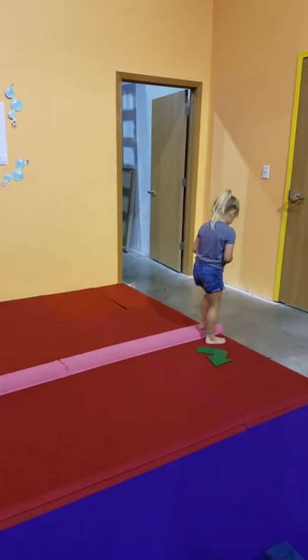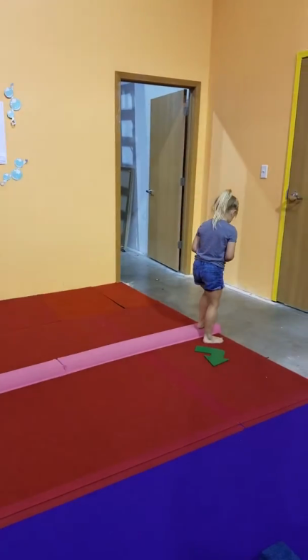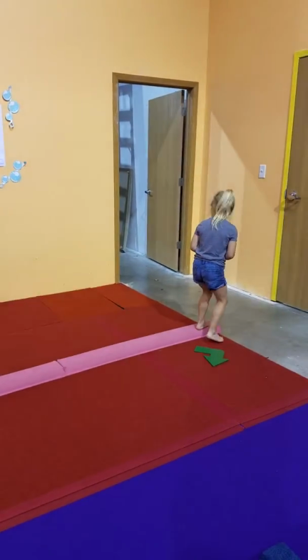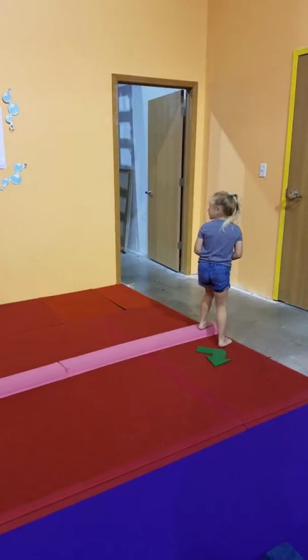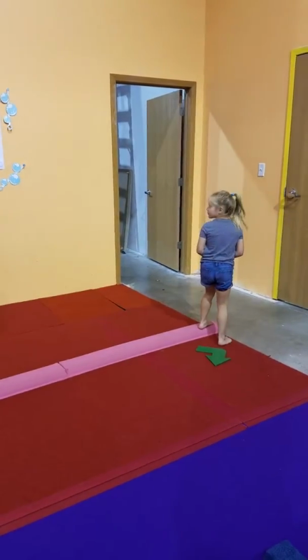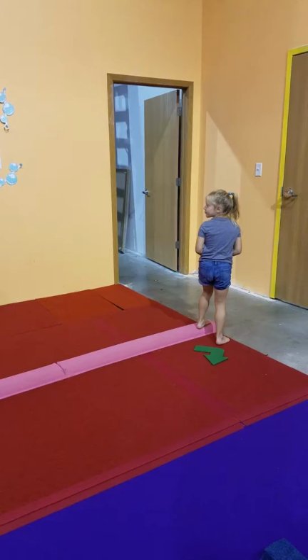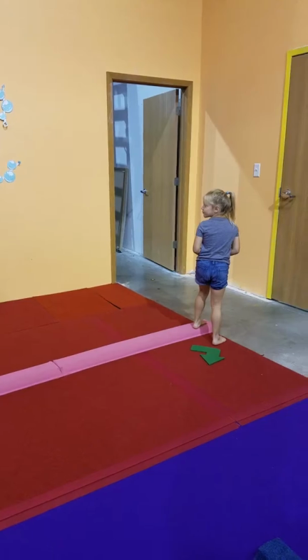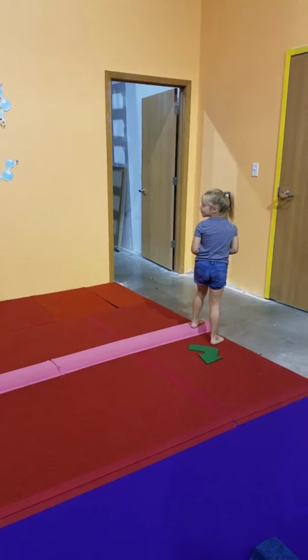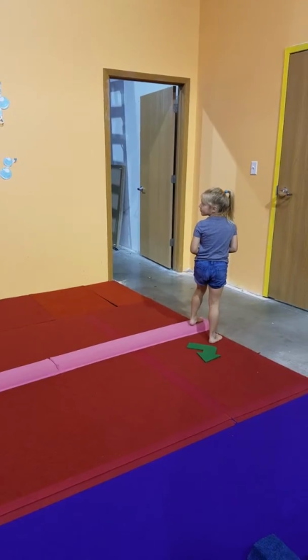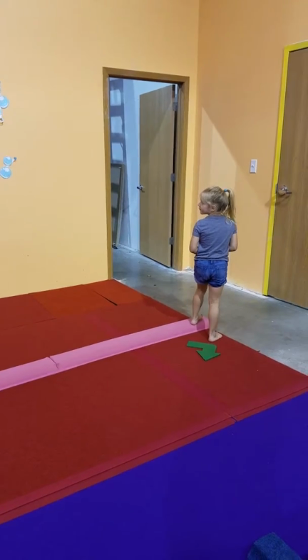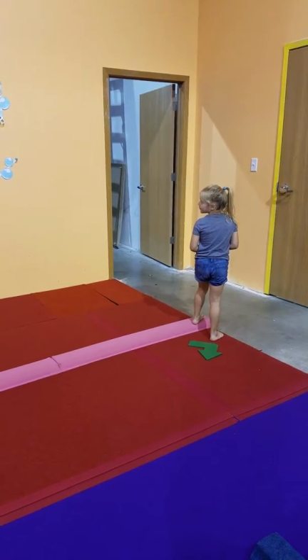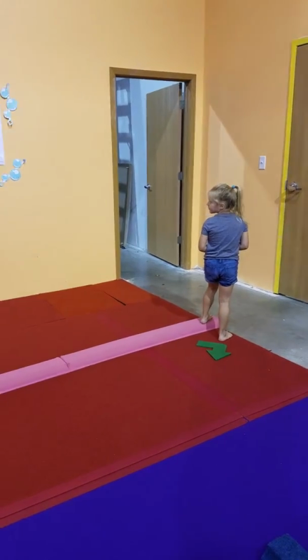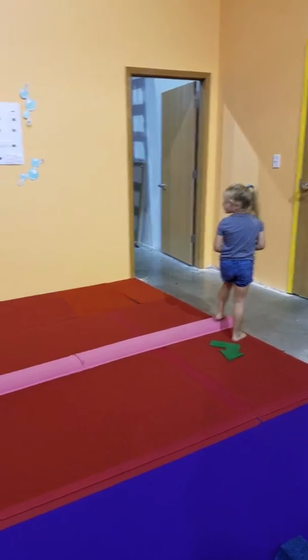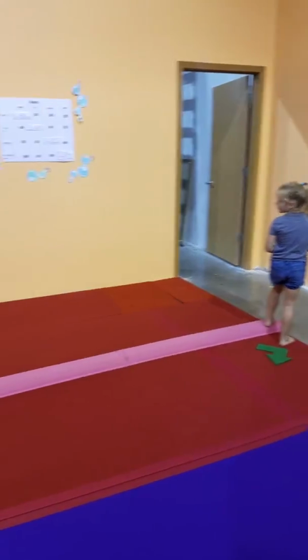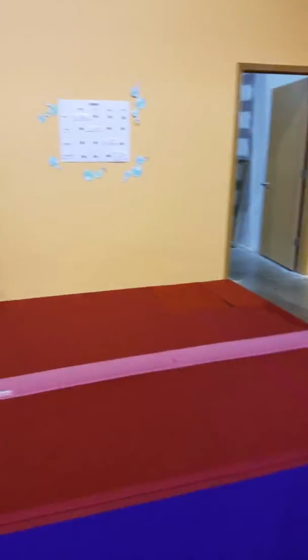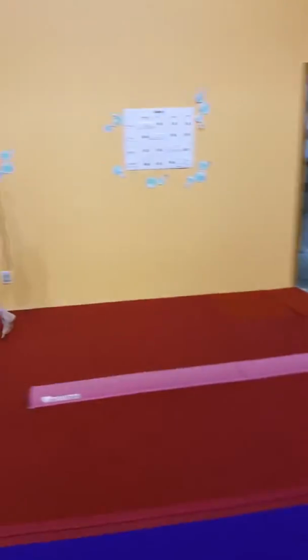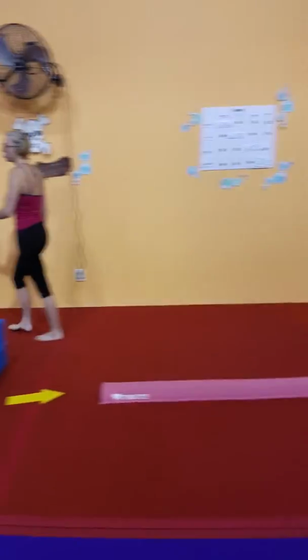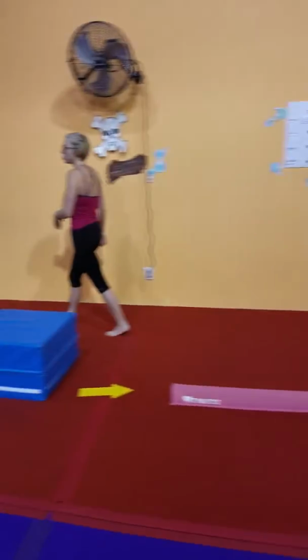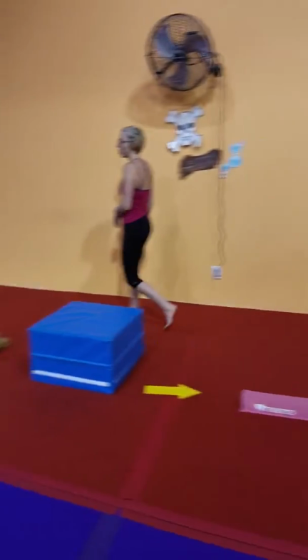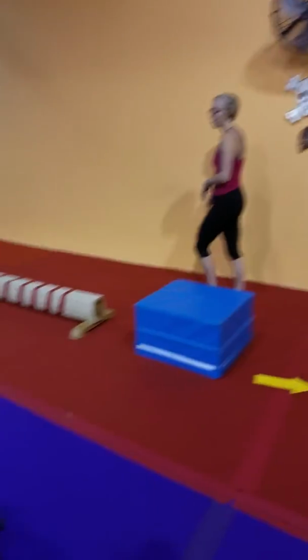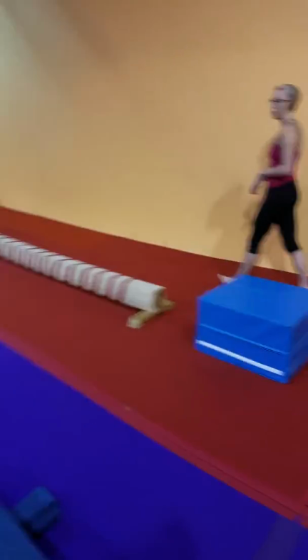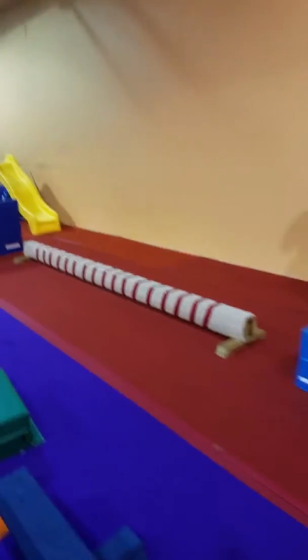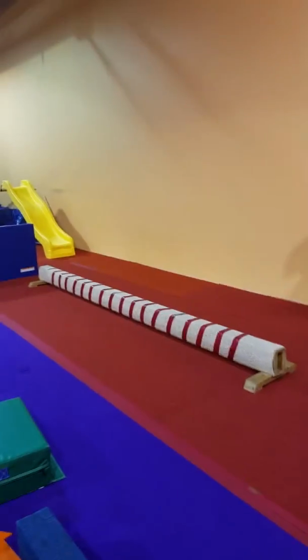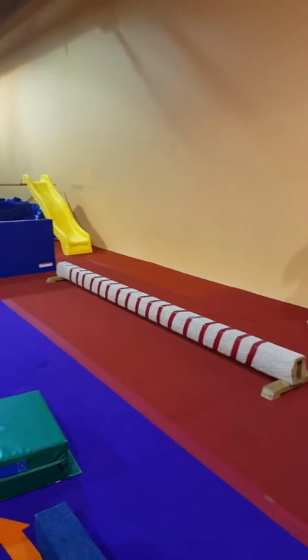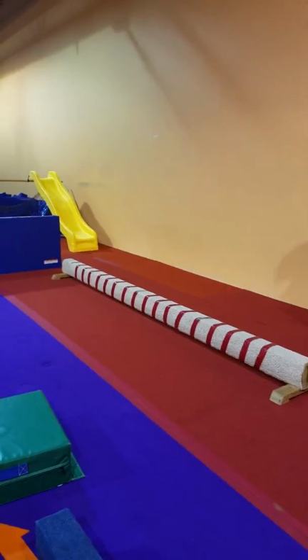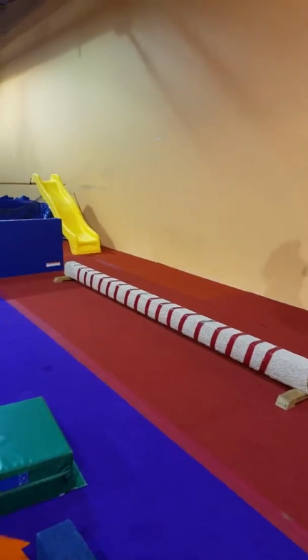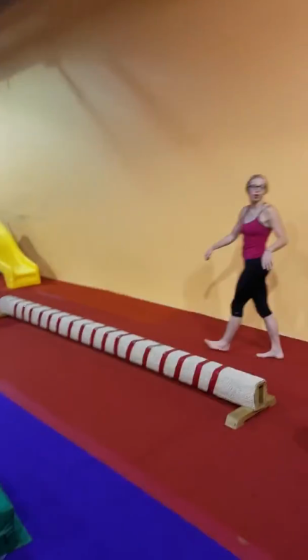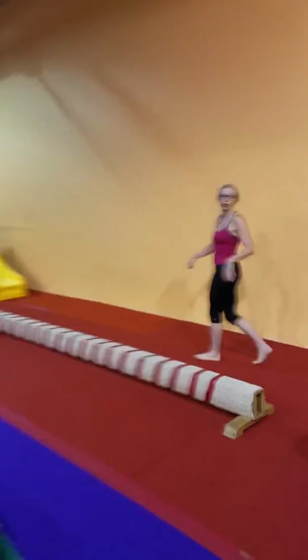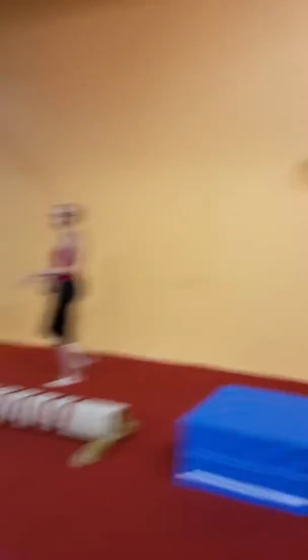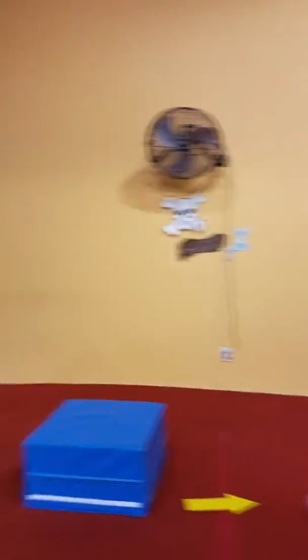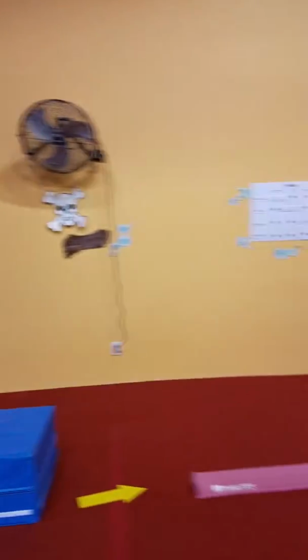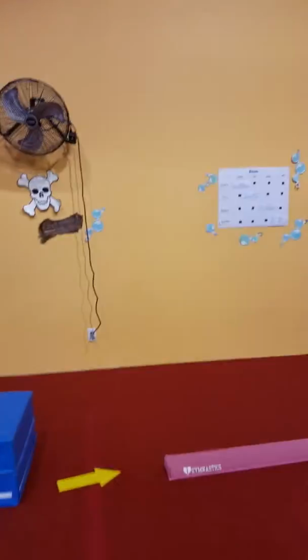And once they've got that and they understand what they're doing, we're going to do it up on a low beam. So come on over here, Ms. Leah.